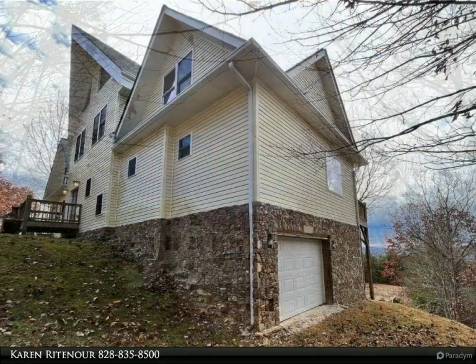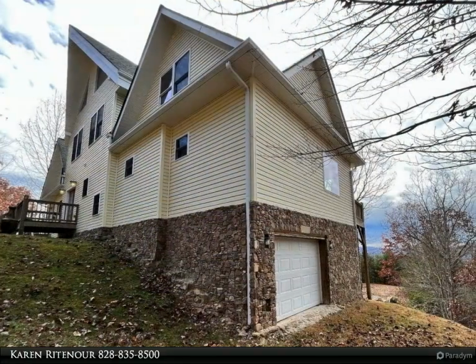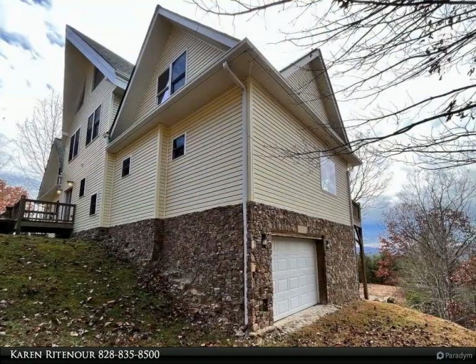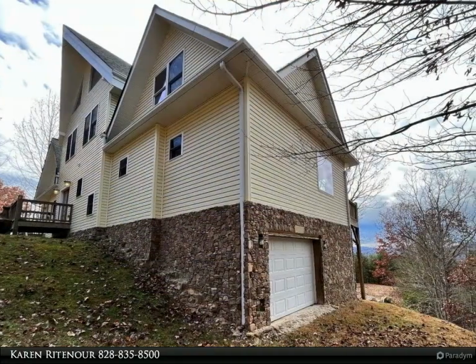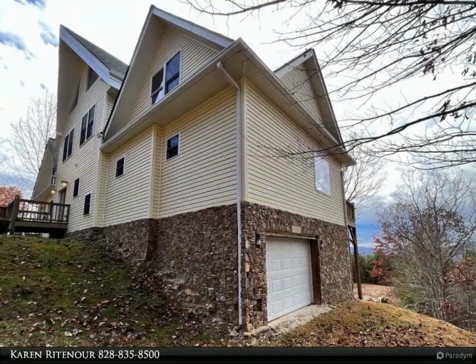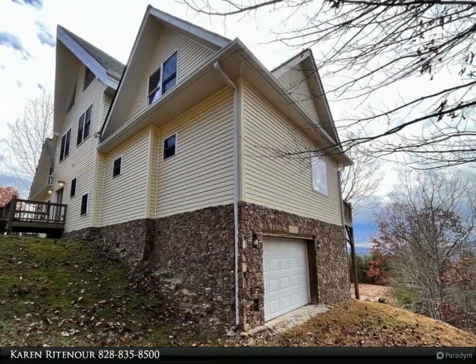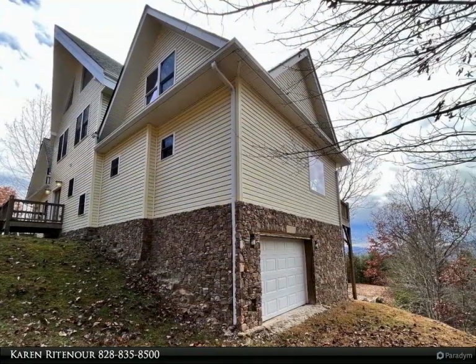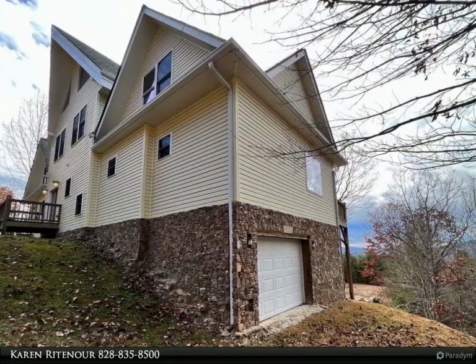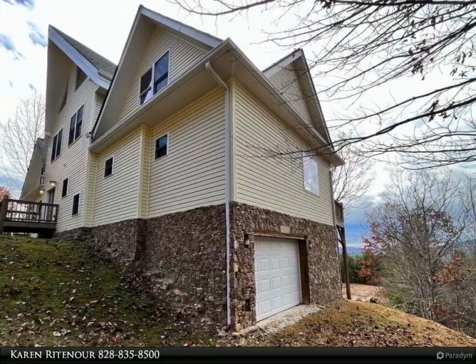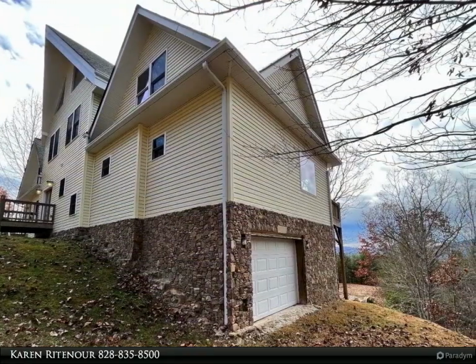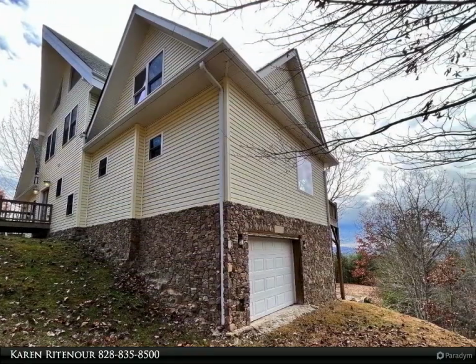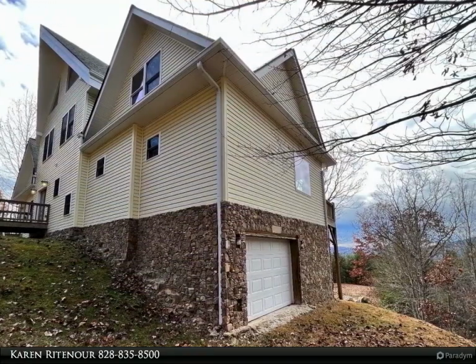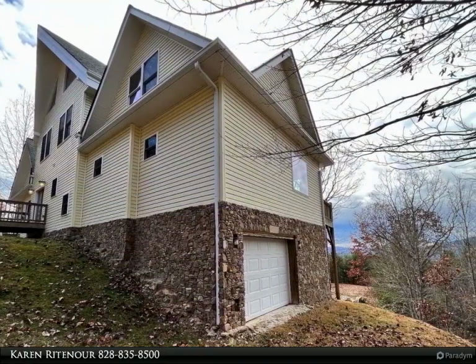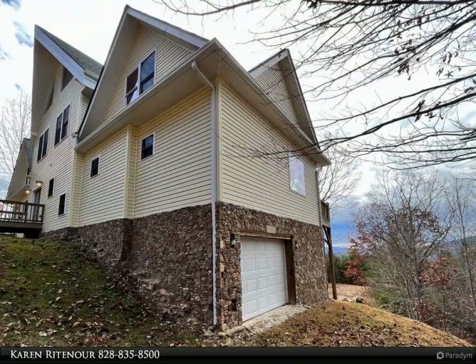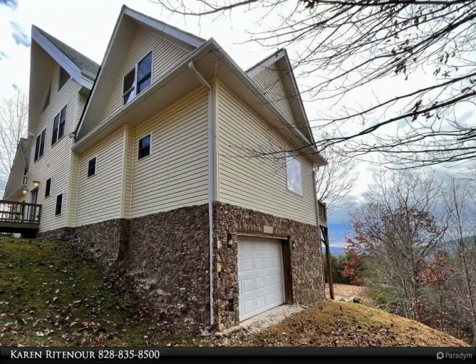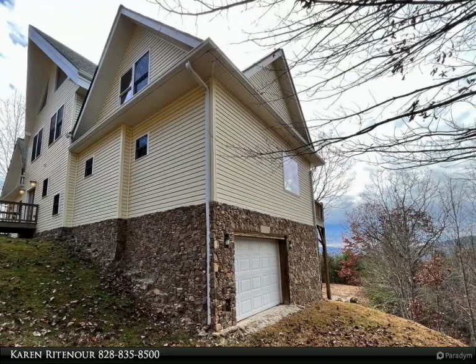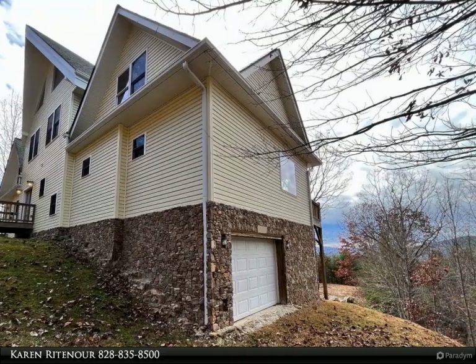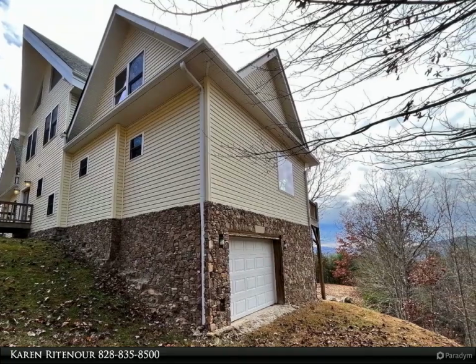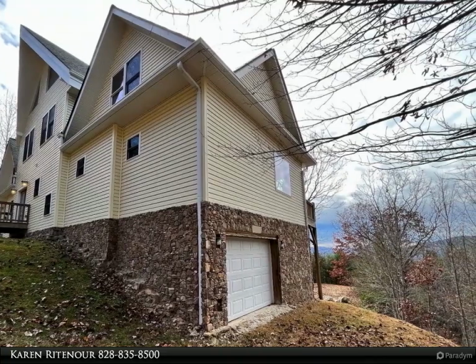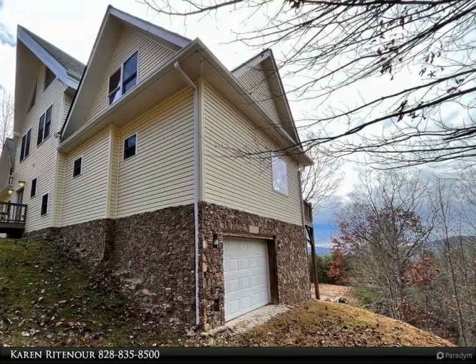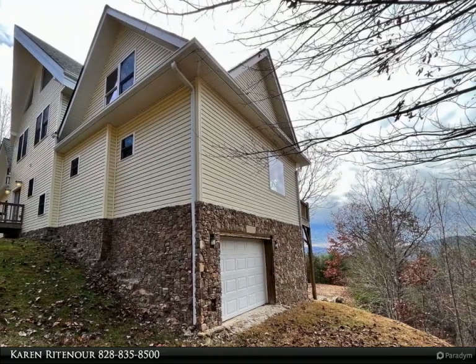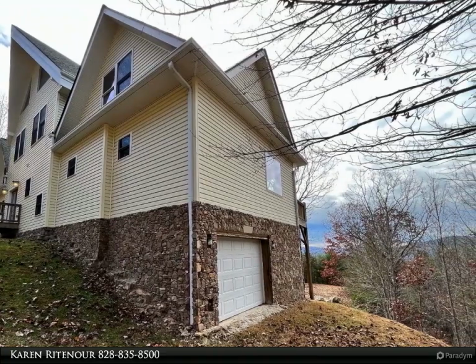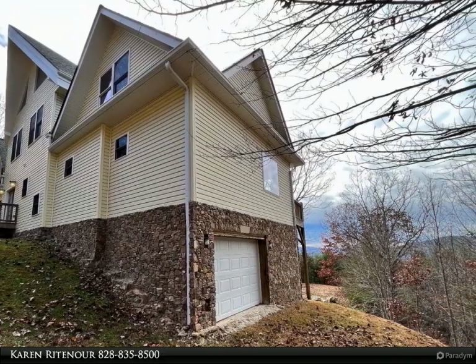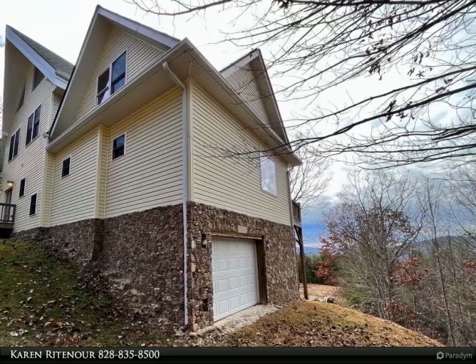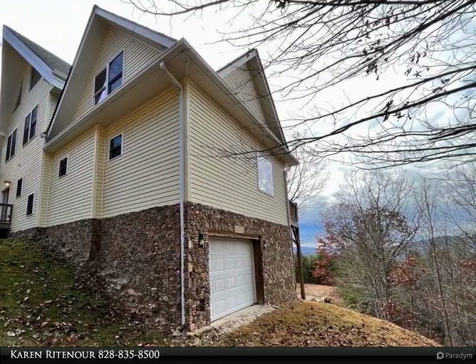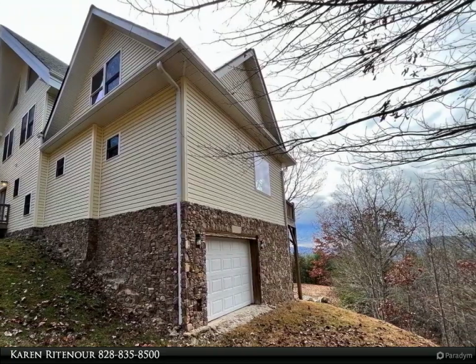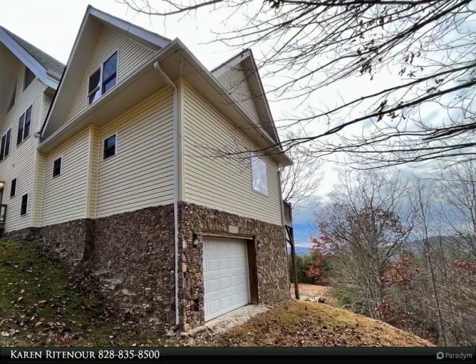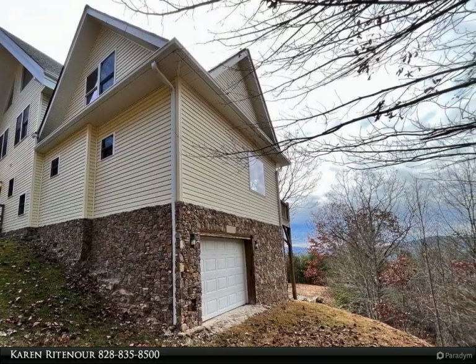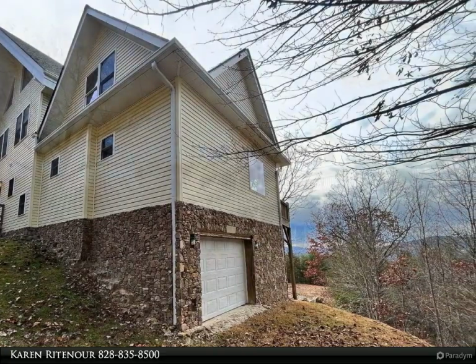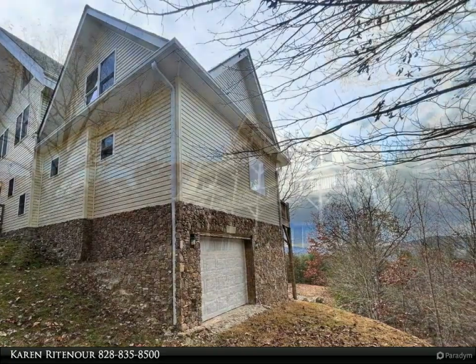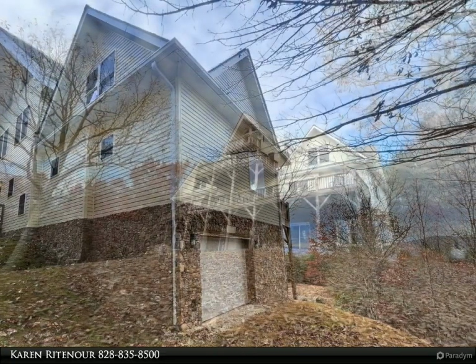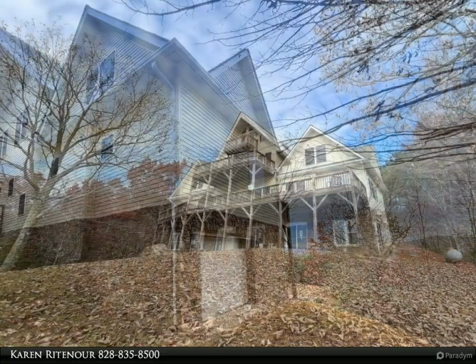You are greeted with warm wood accented walls, beamed ceilings, high-end furnishings, and walls of windows to soak in the magnificent views.